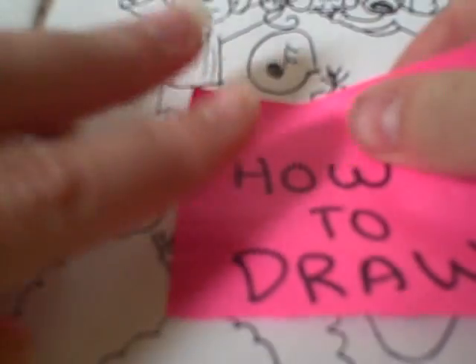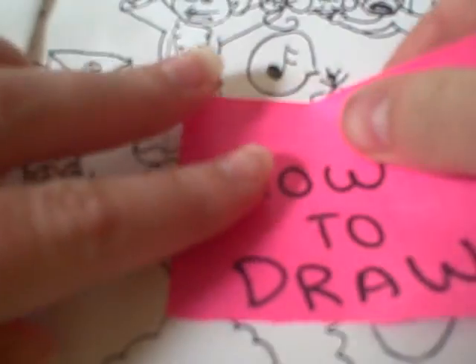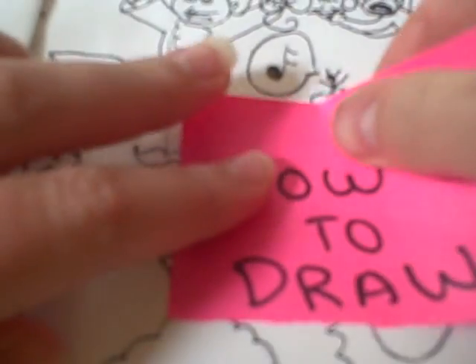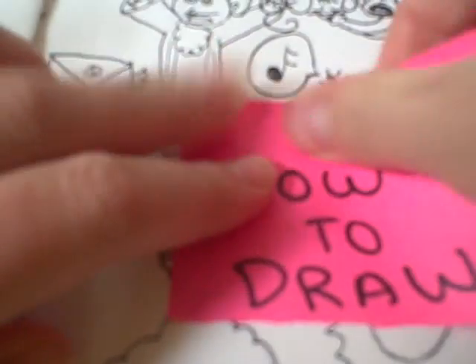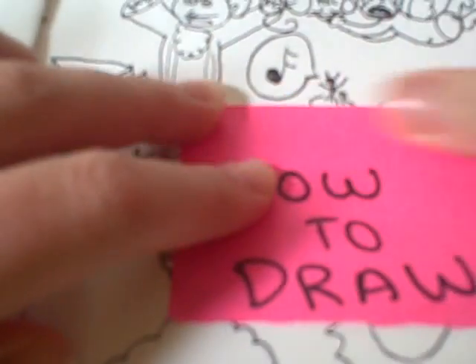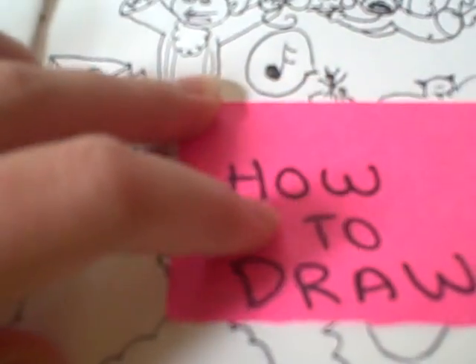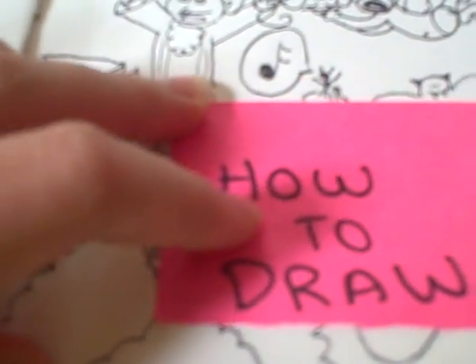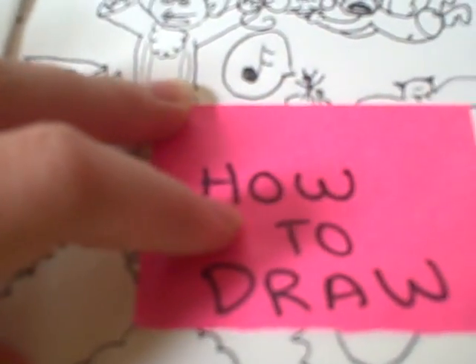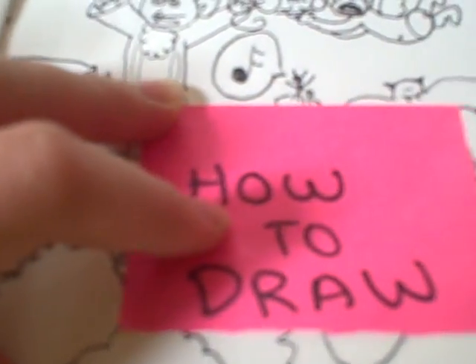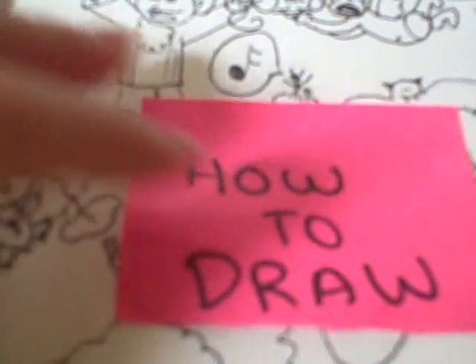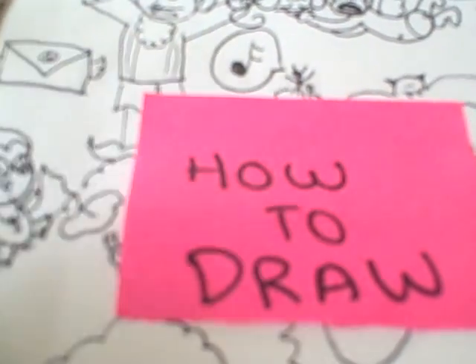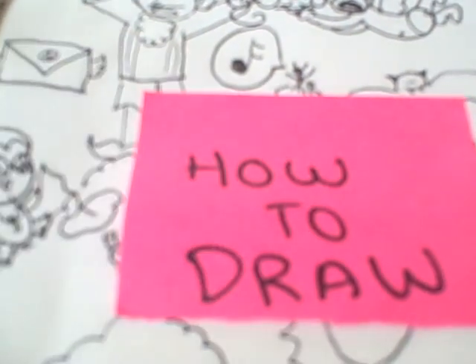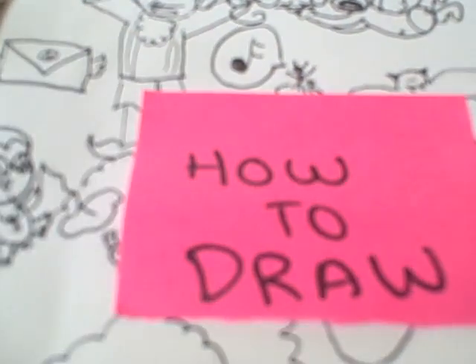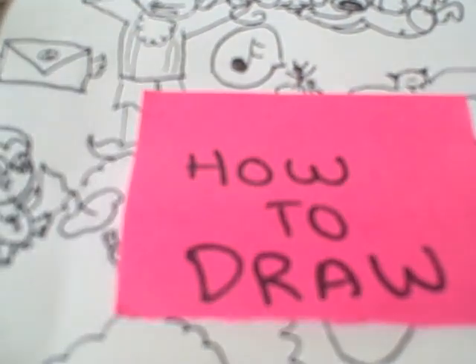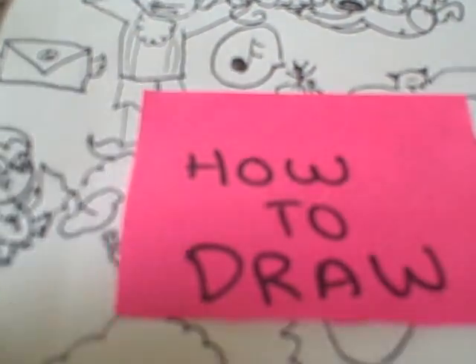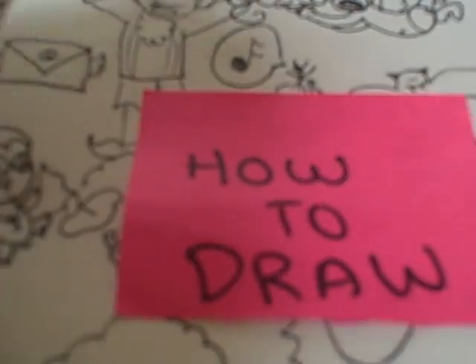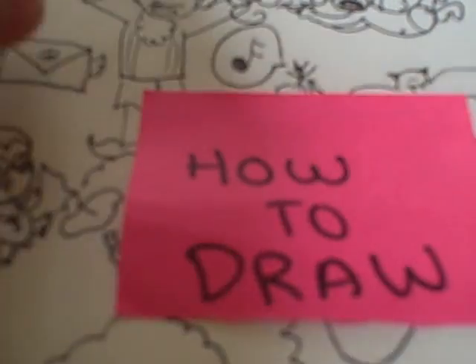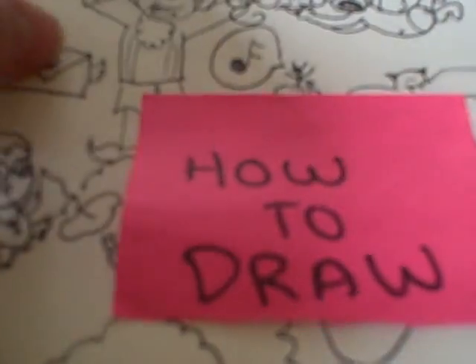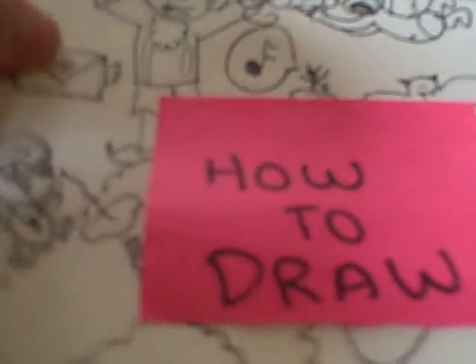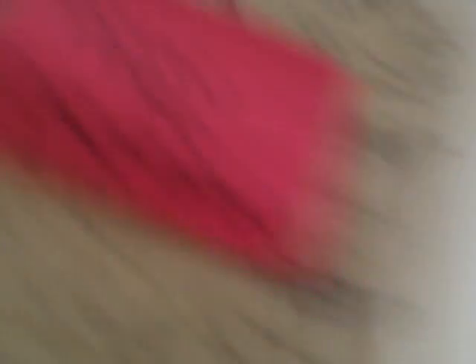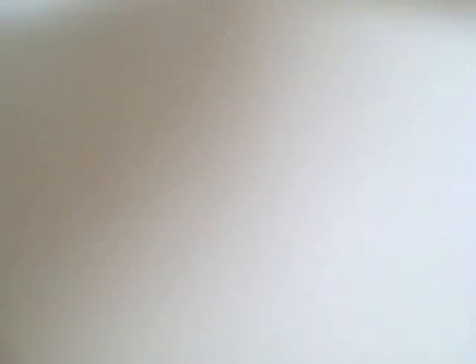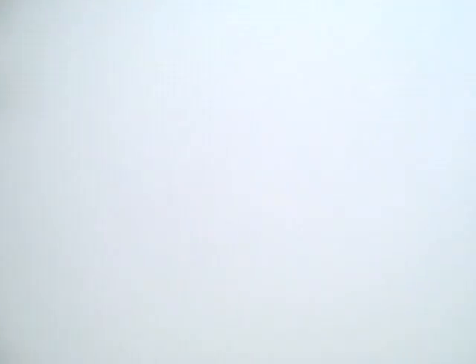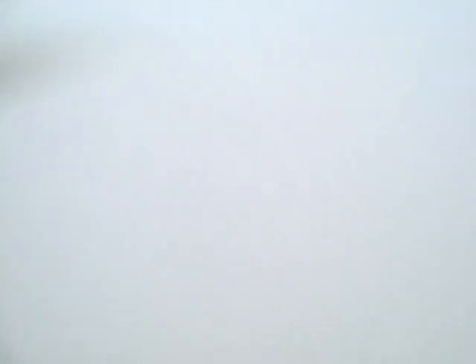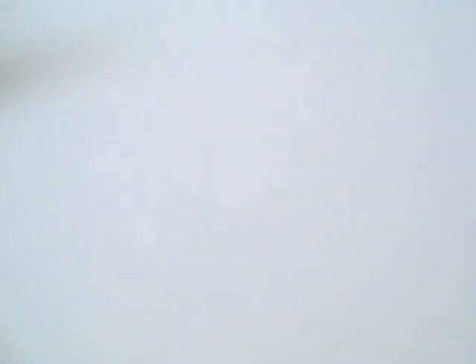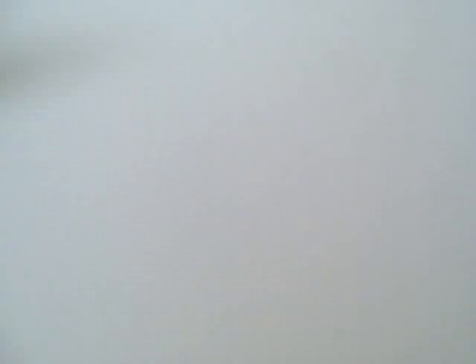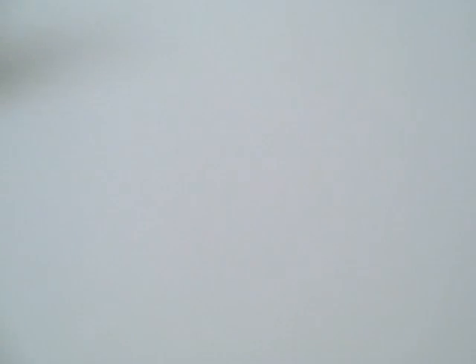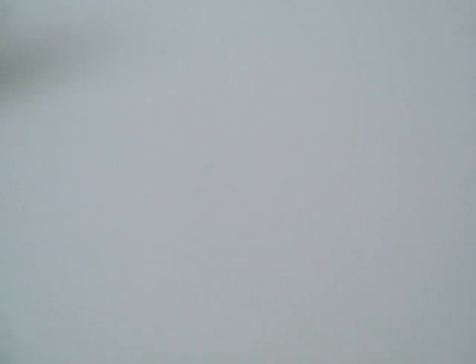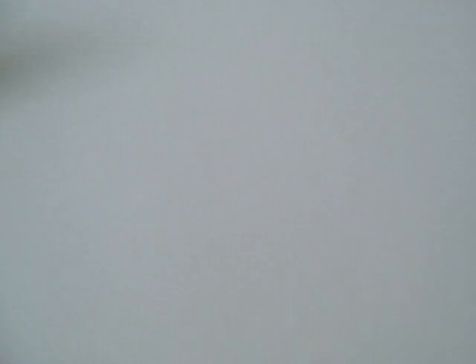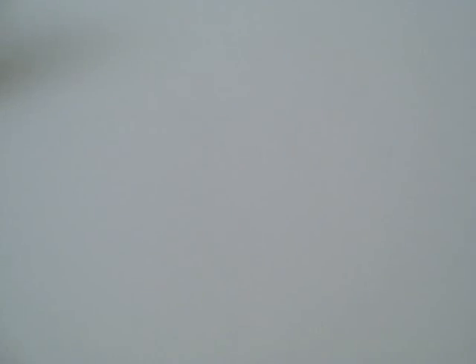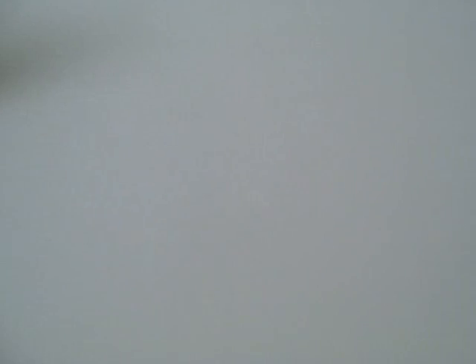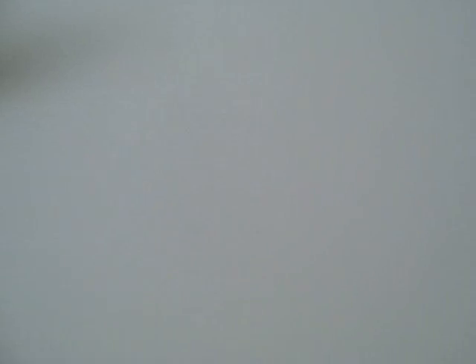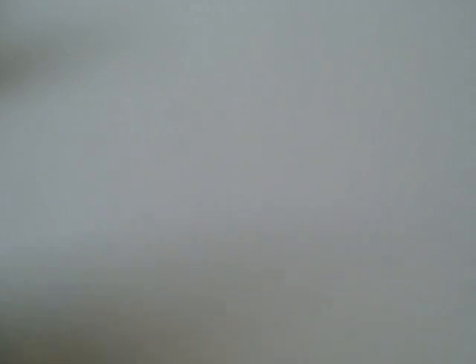How to Draw by DoodleCat. Today I'm going to show you how to draw a pig.